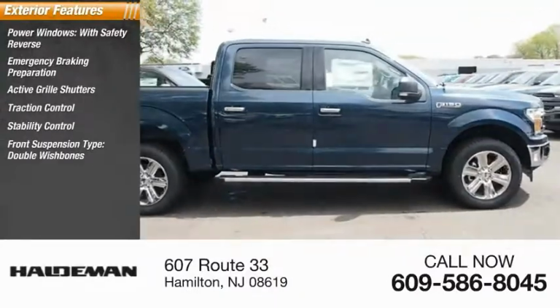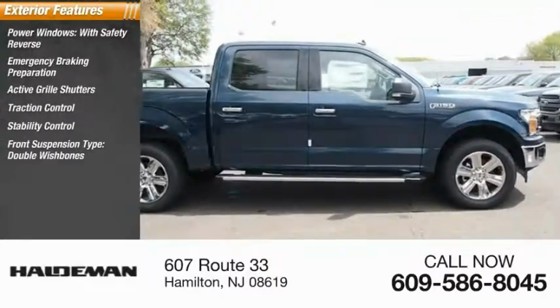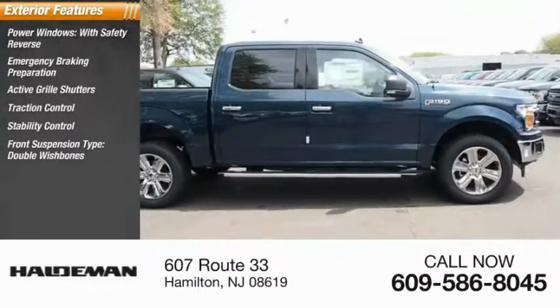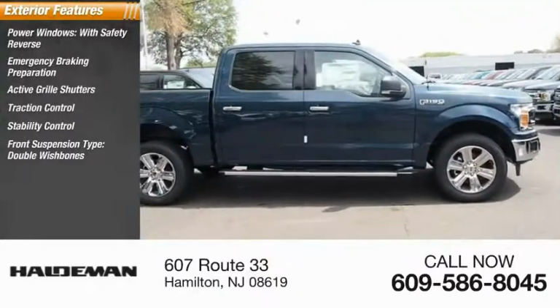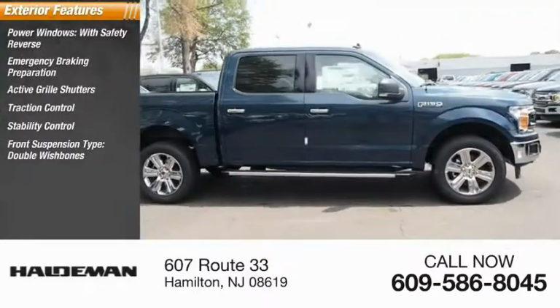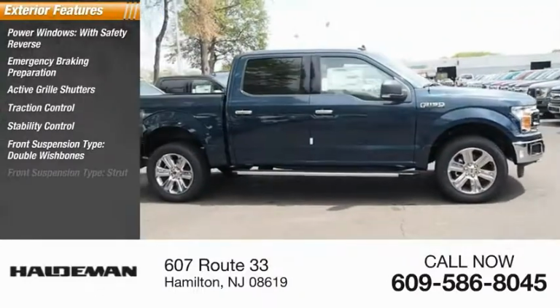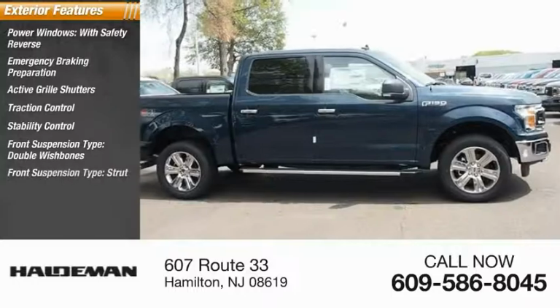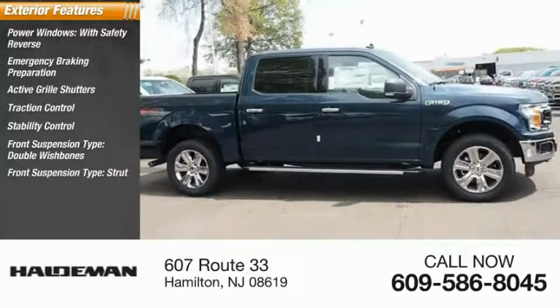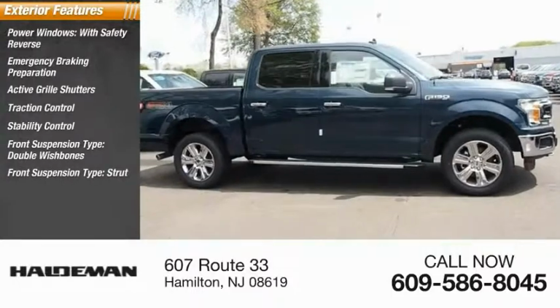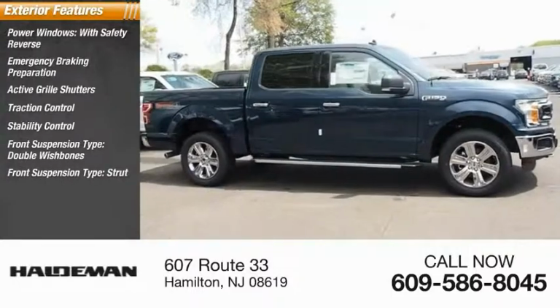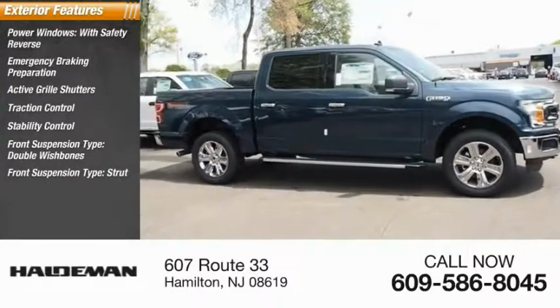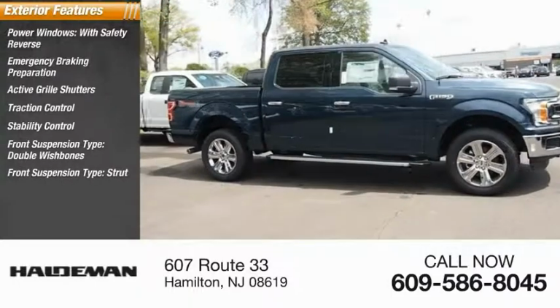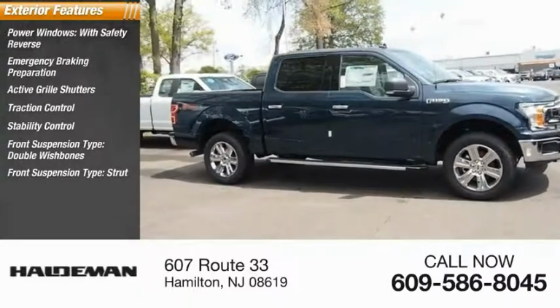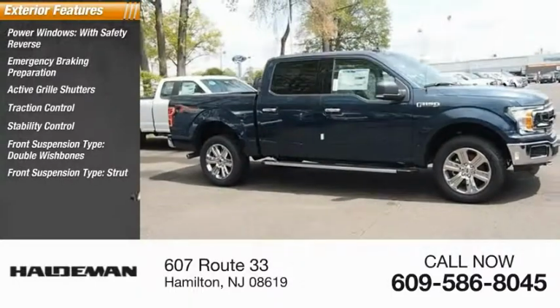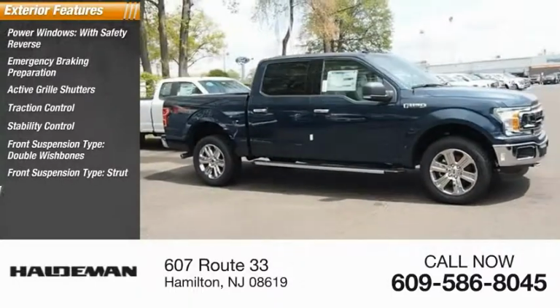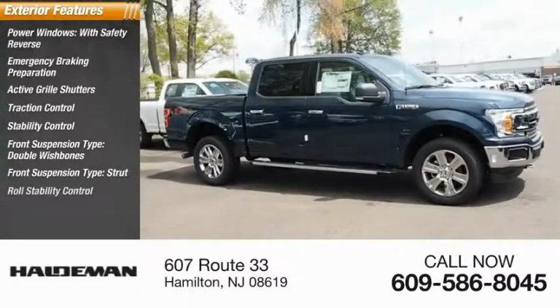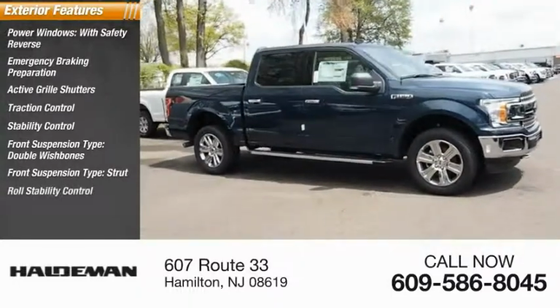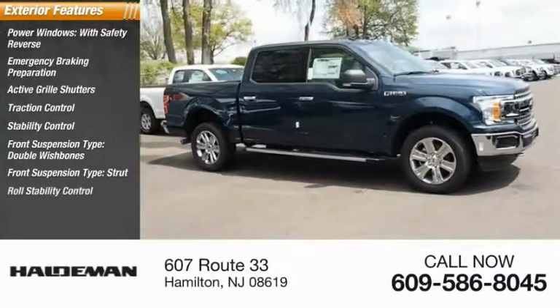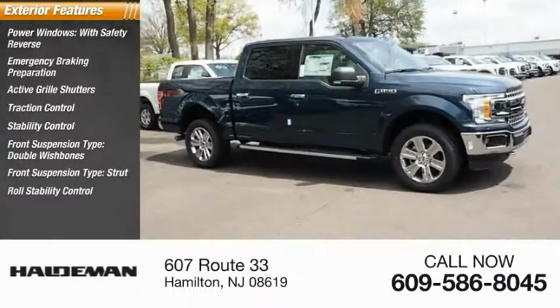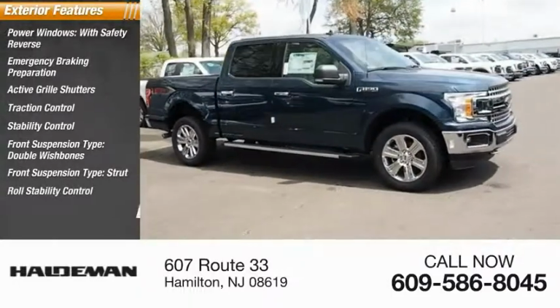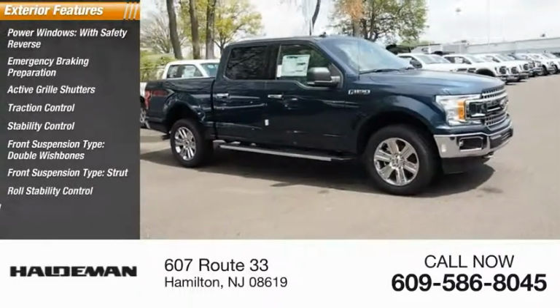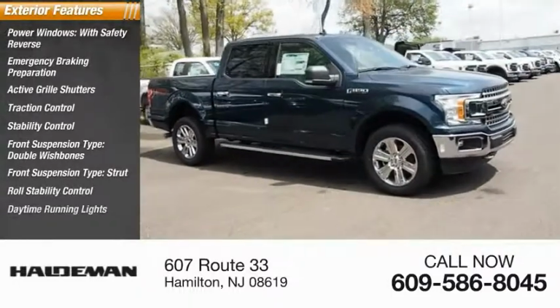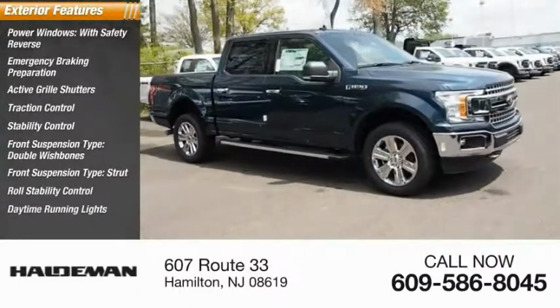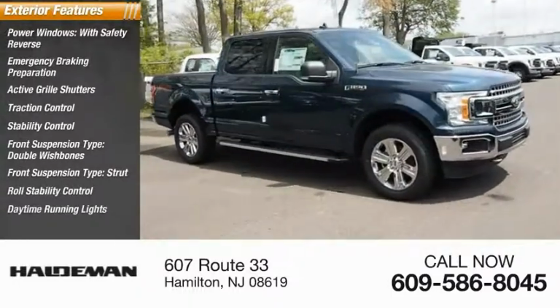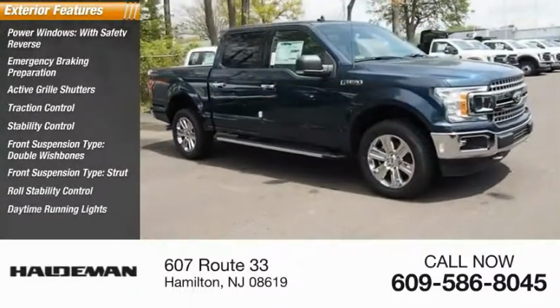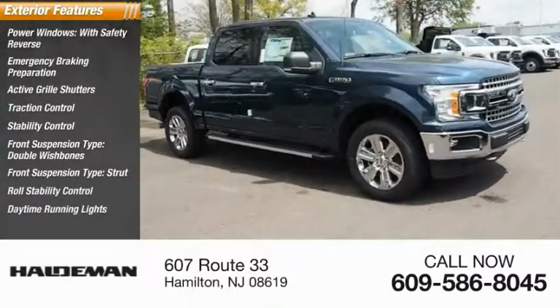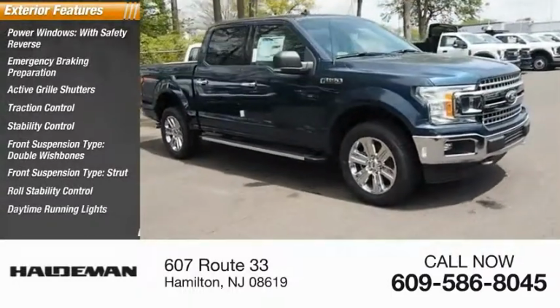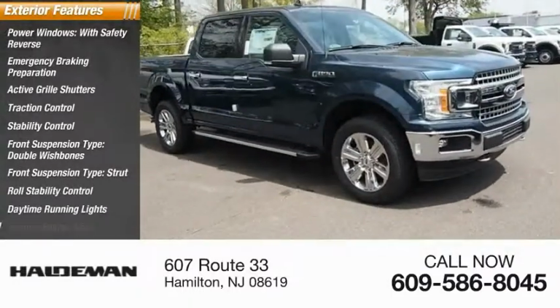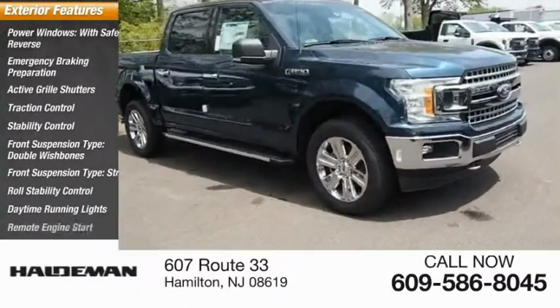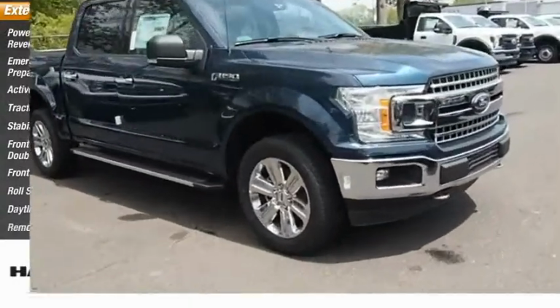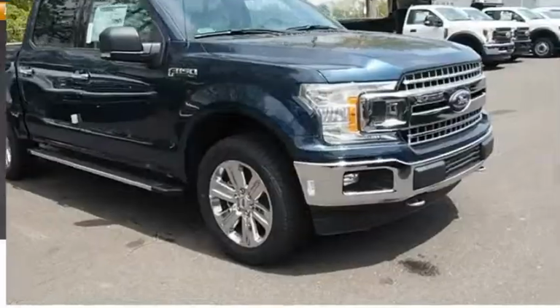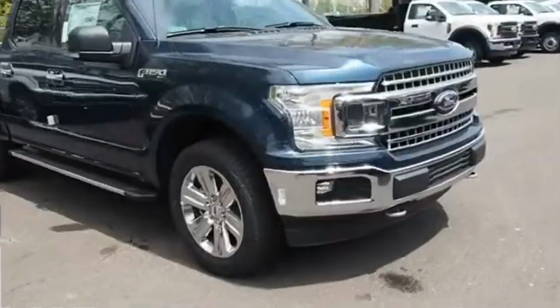Double wishbones, strut, roll stability control, daytime running lights, remote engine start.